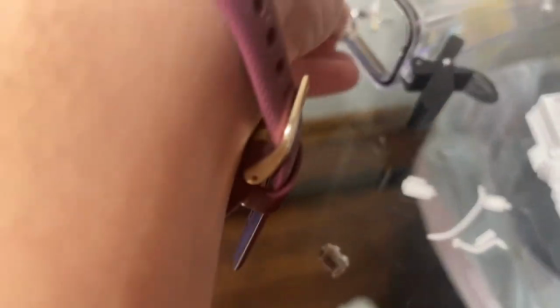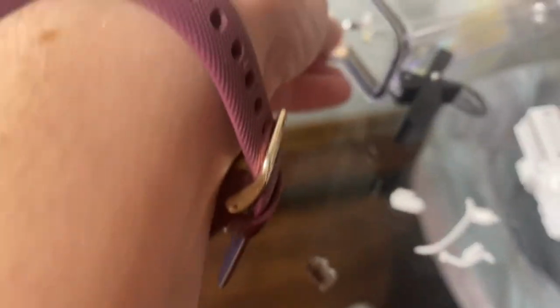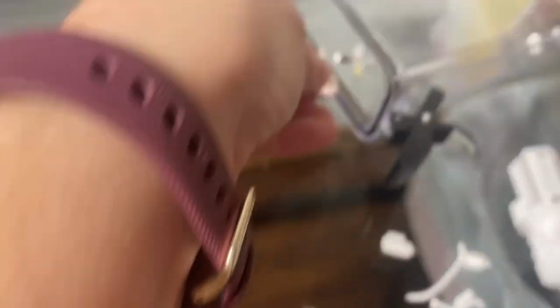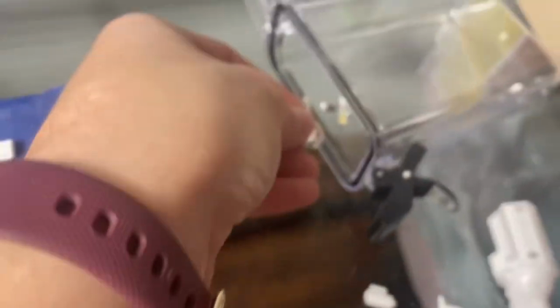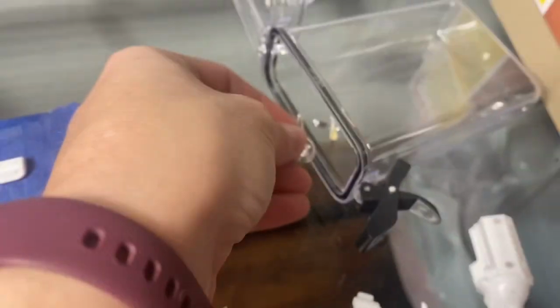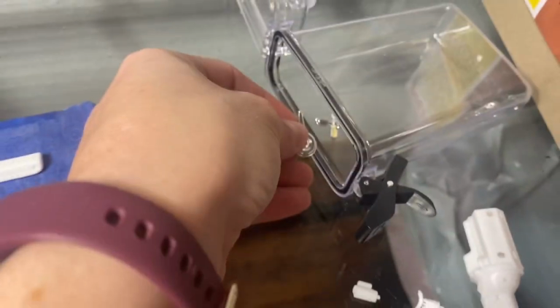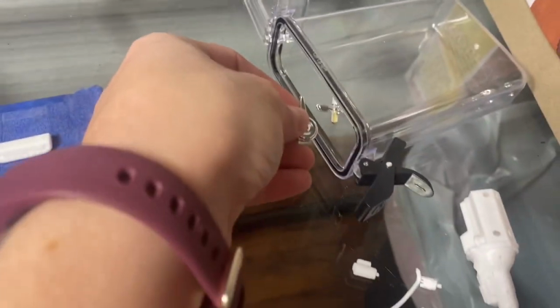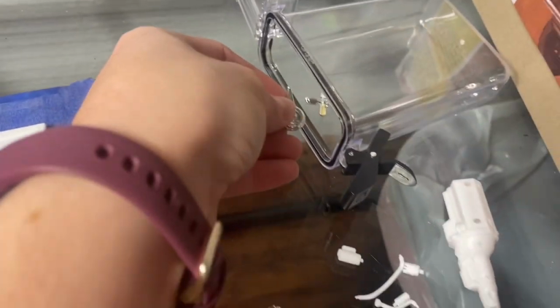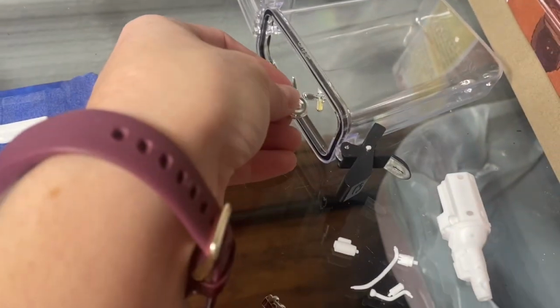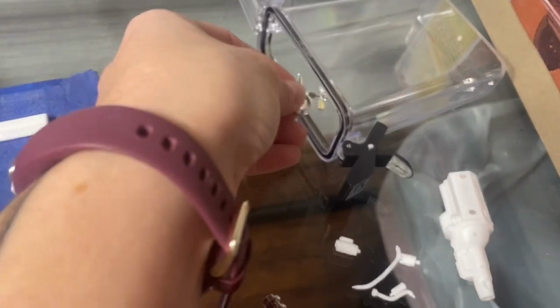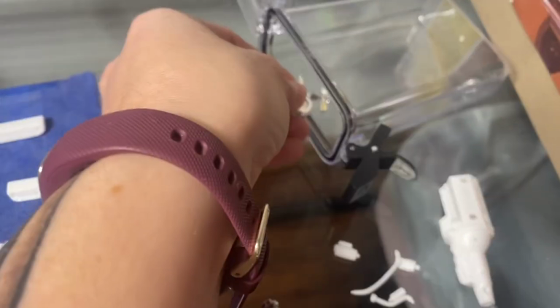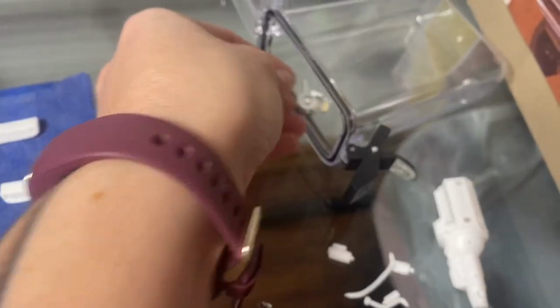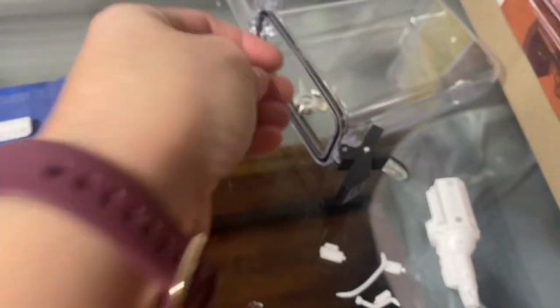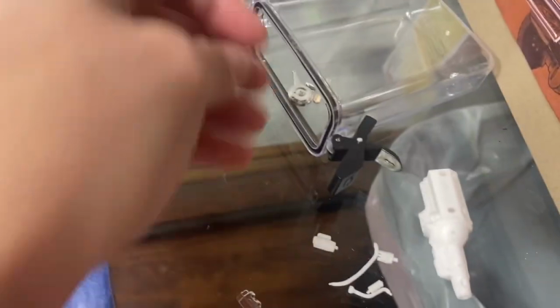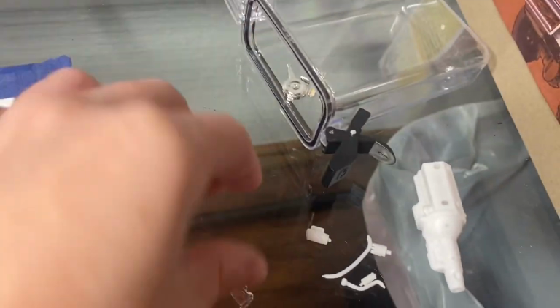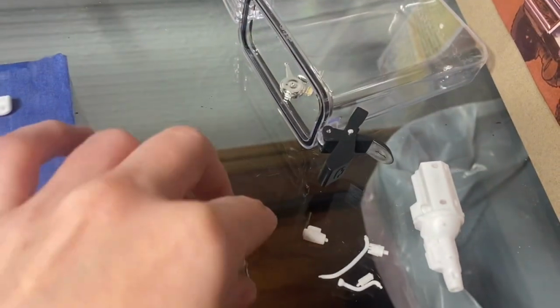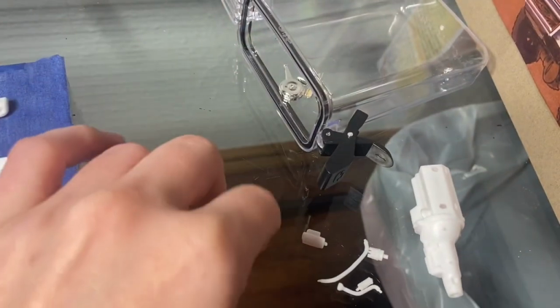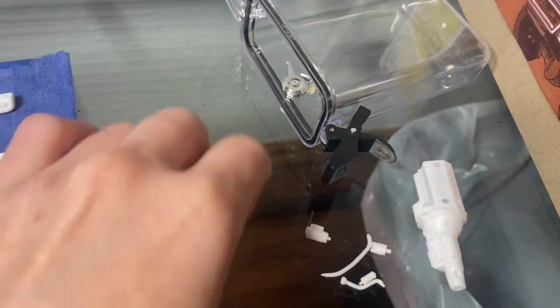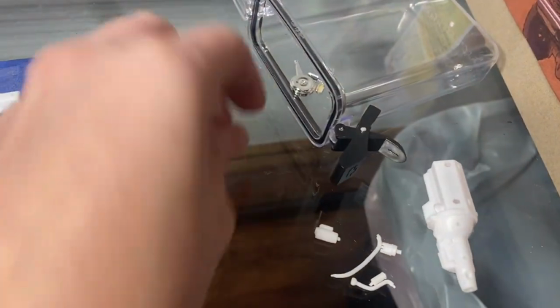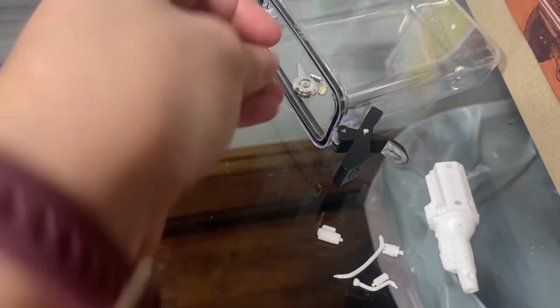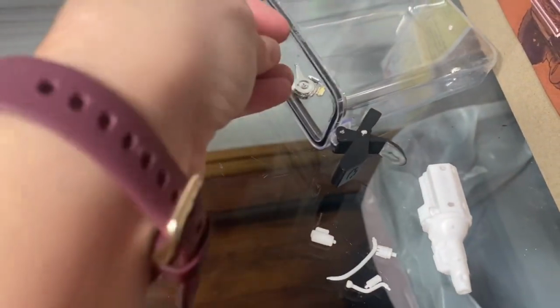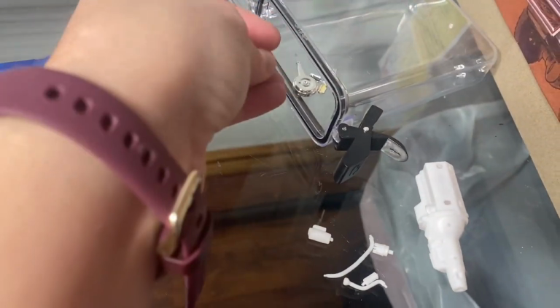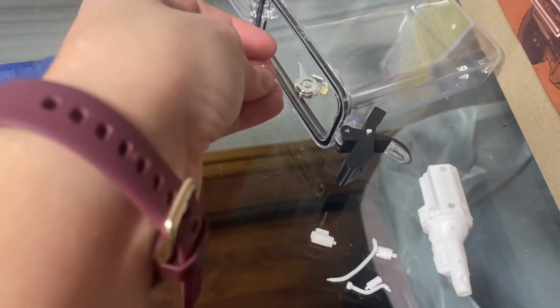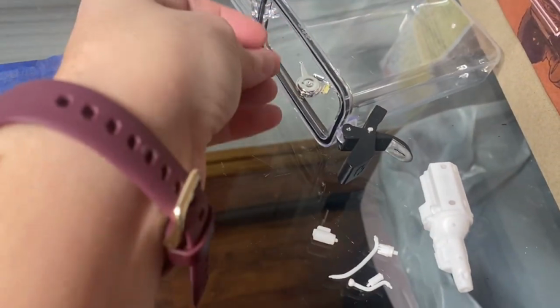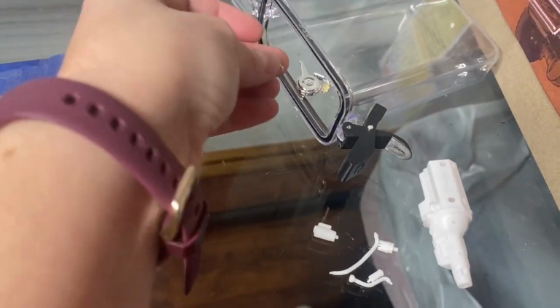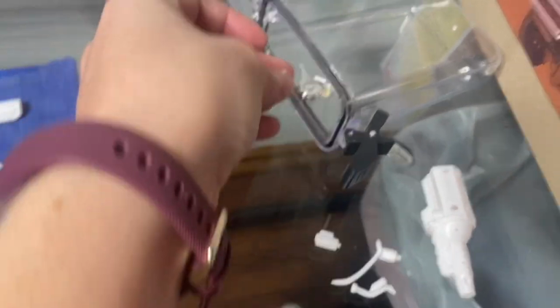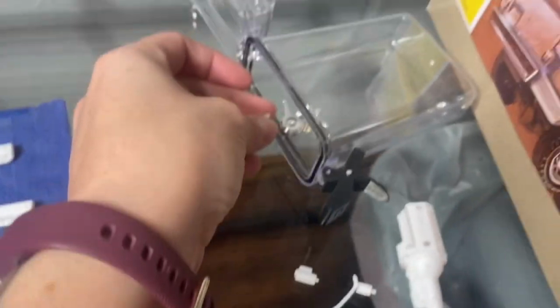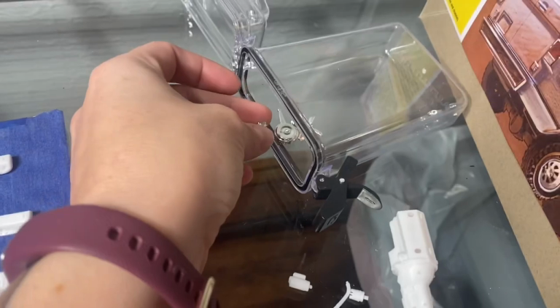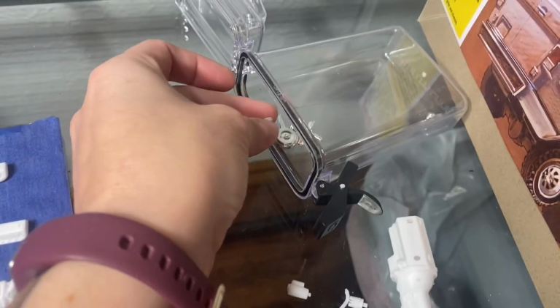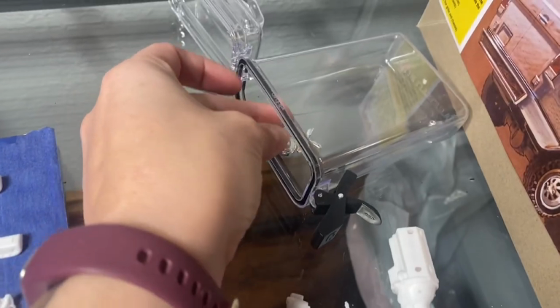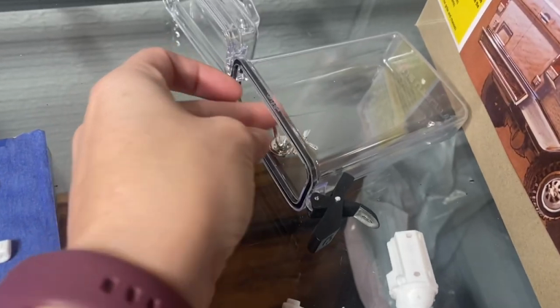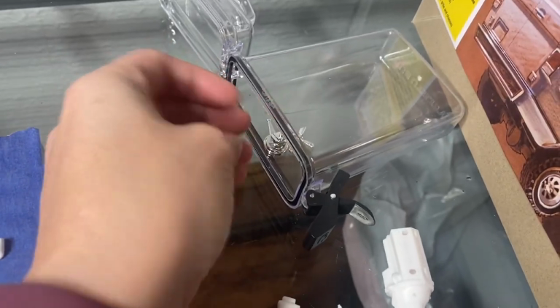Put the chrome ones back. You don't need to paint those.